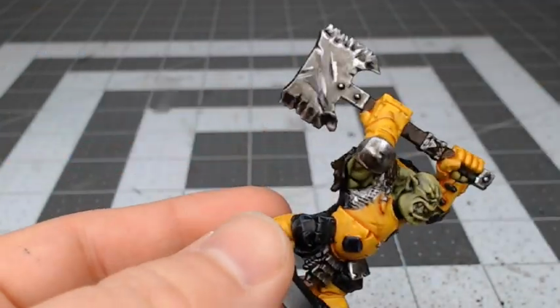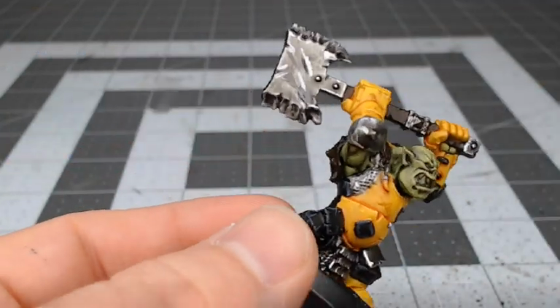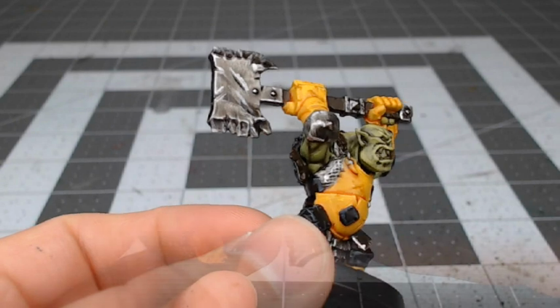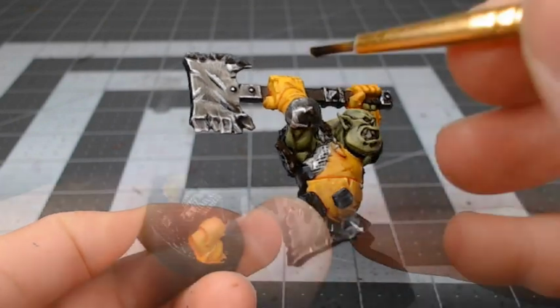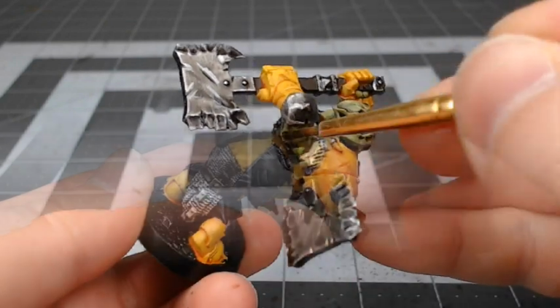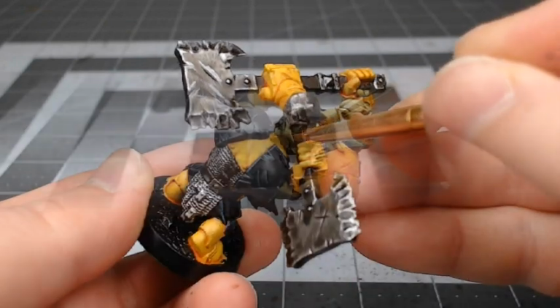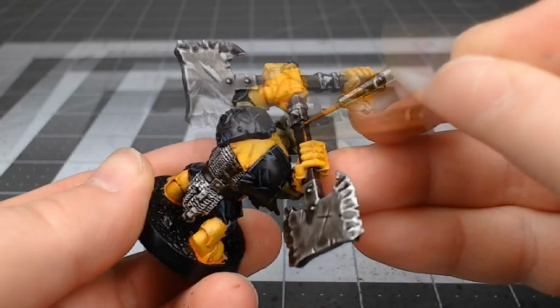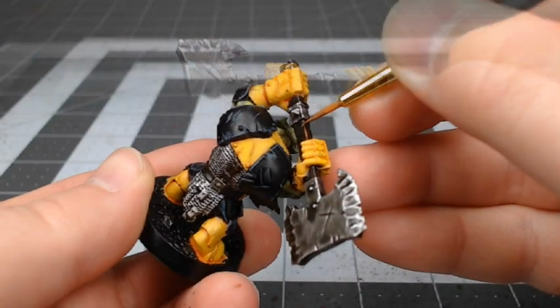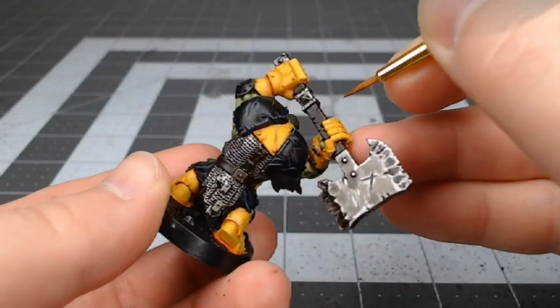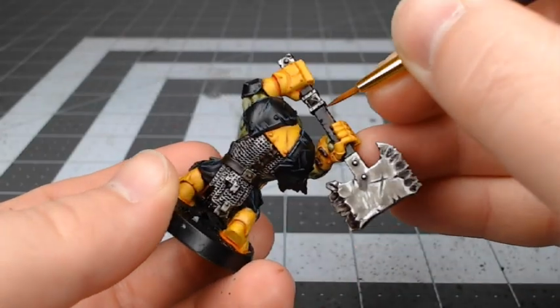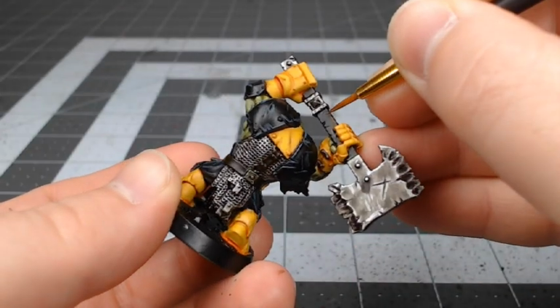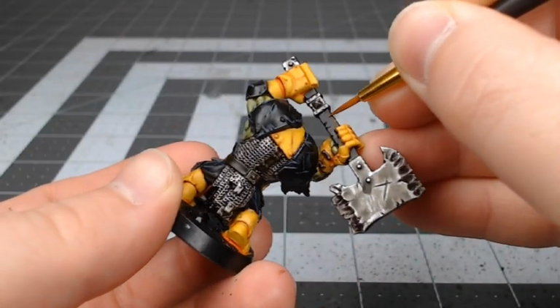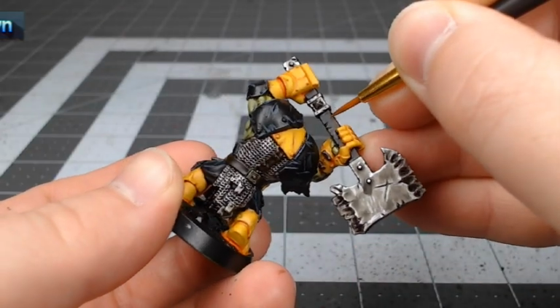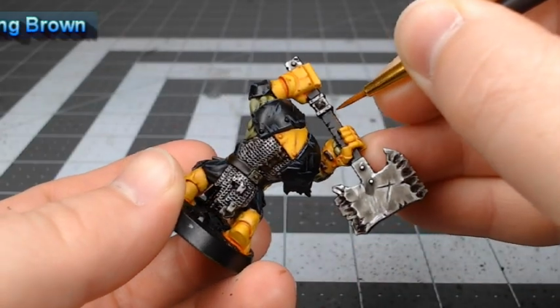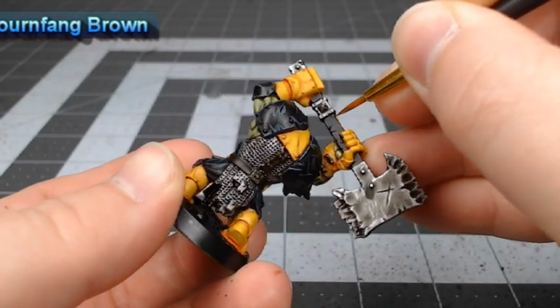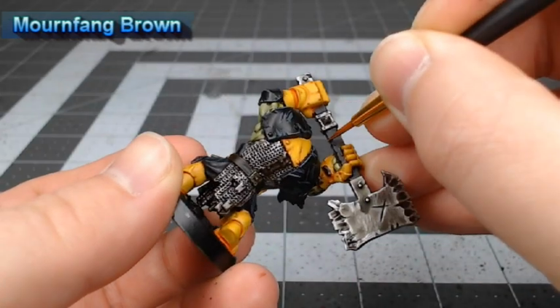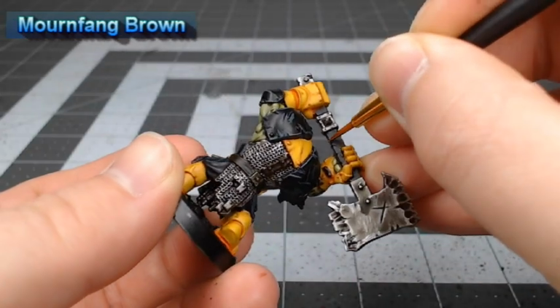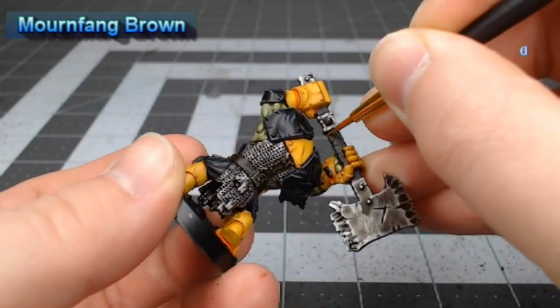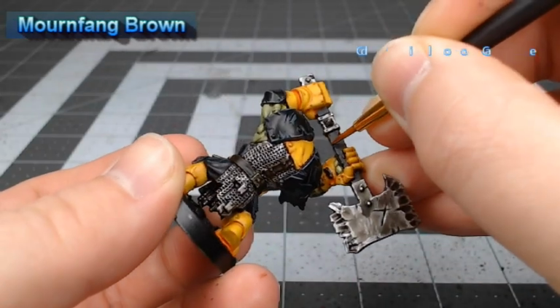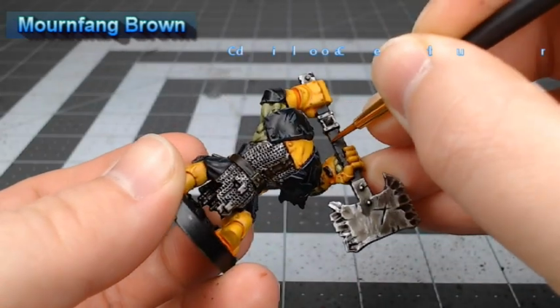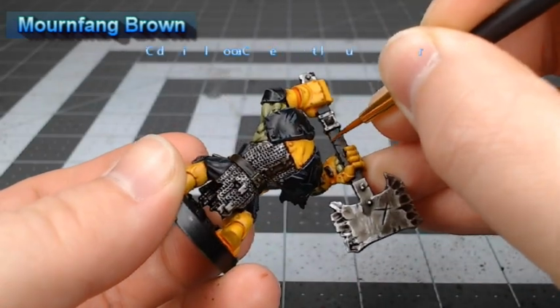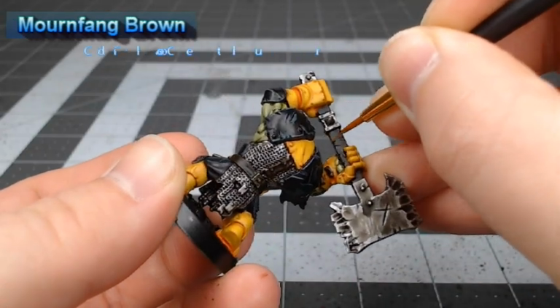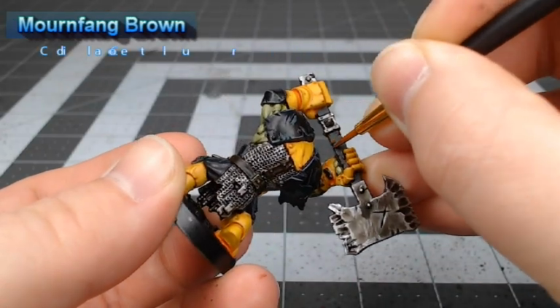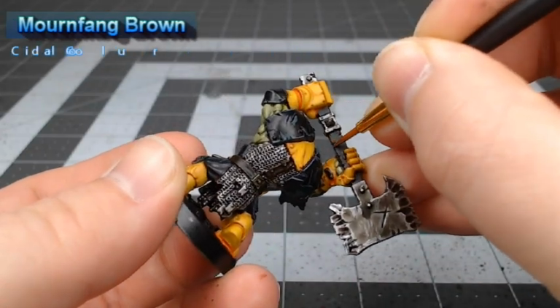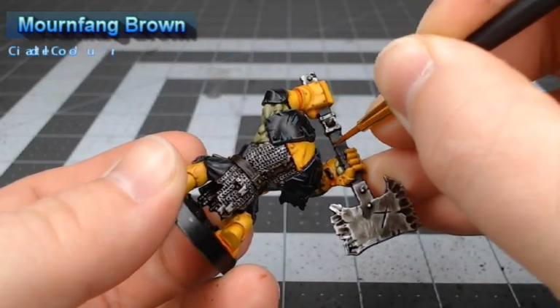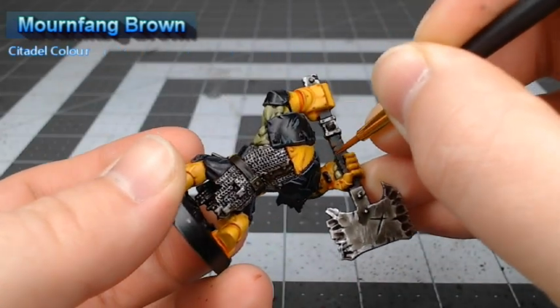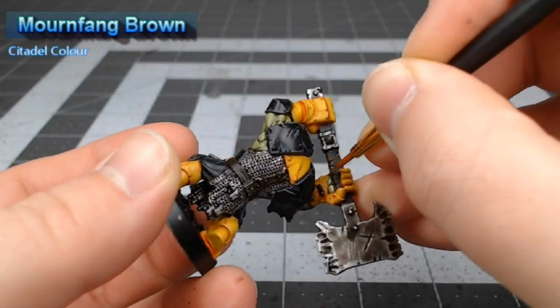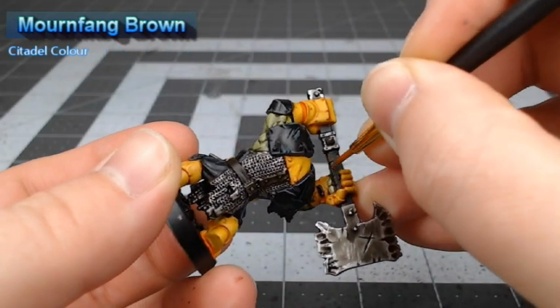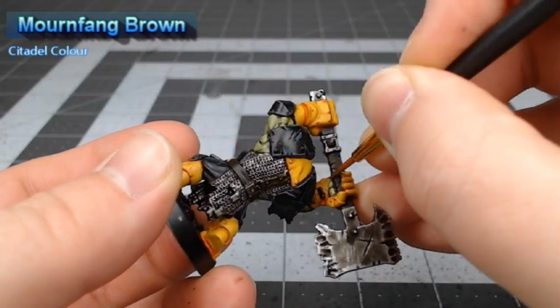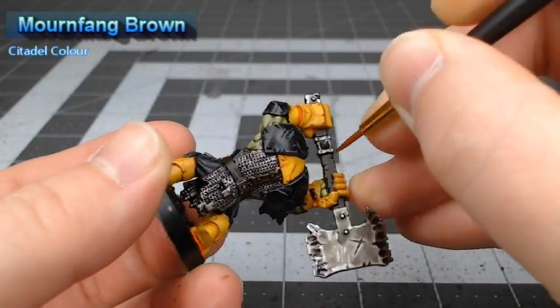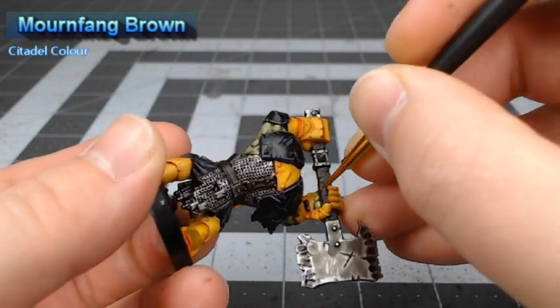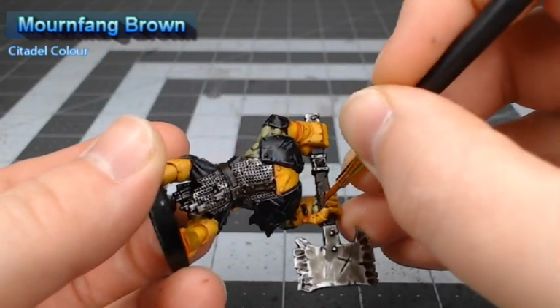After that shade is dried, we're going to take Mournfang Brown and edge highlight the leather and wood on the model.